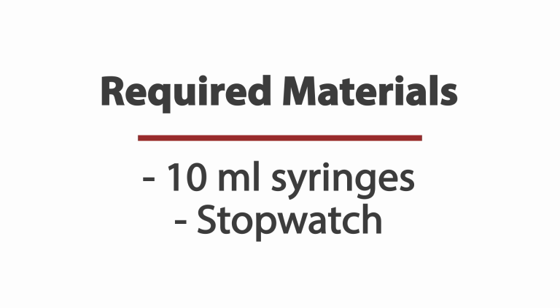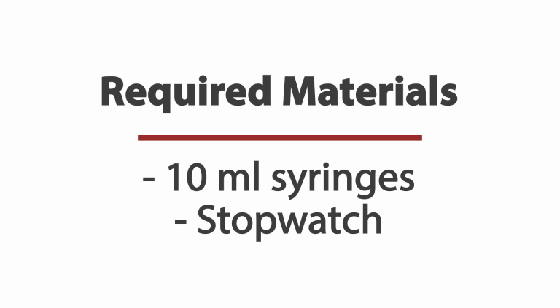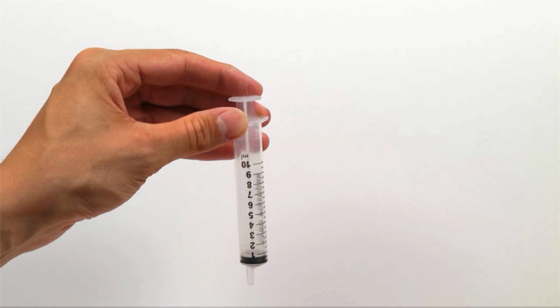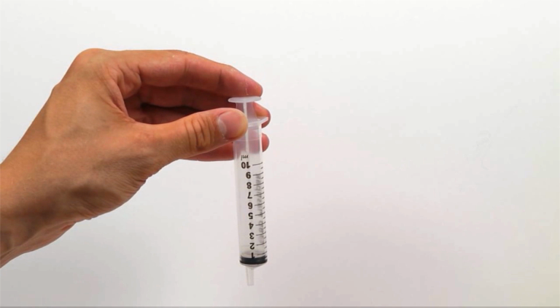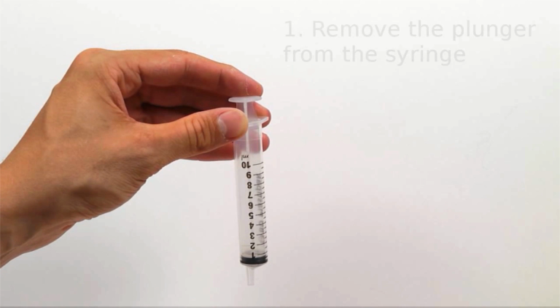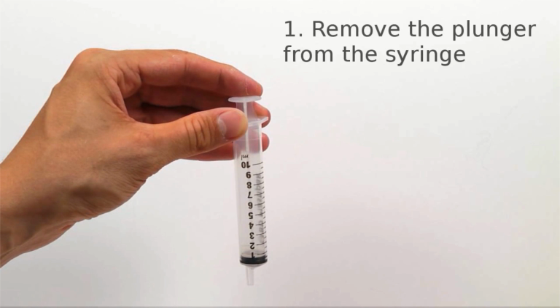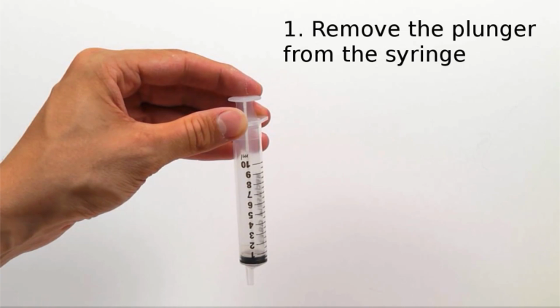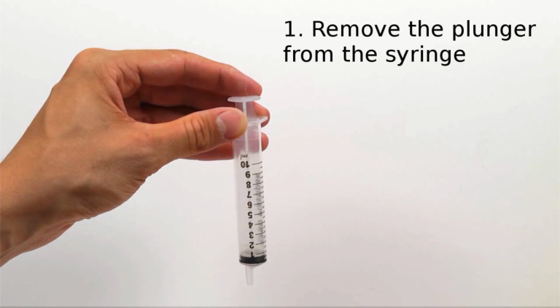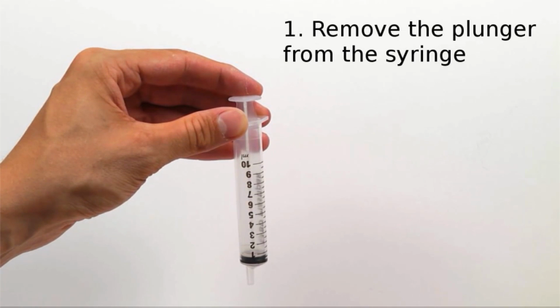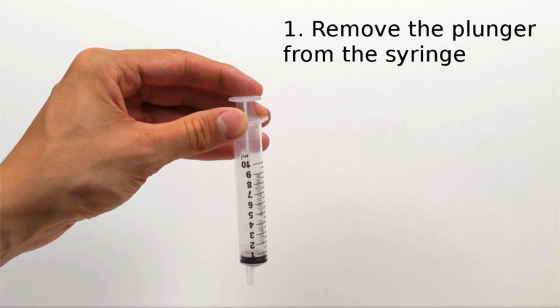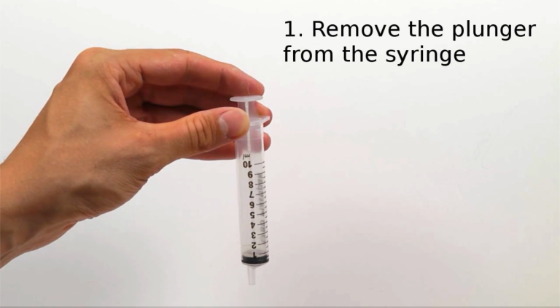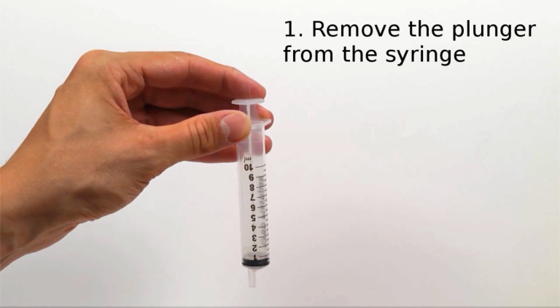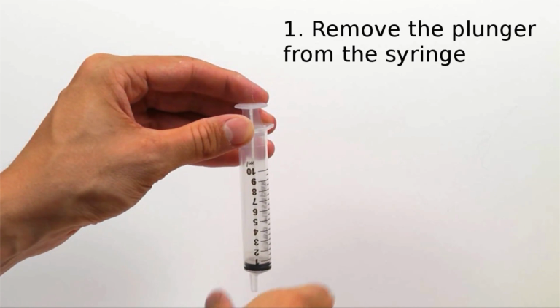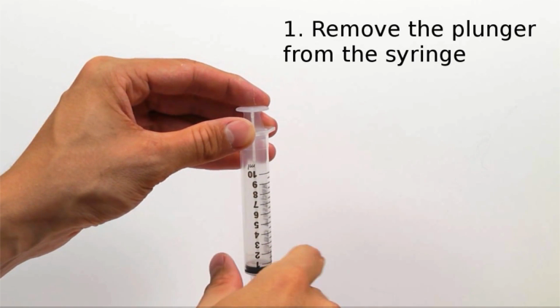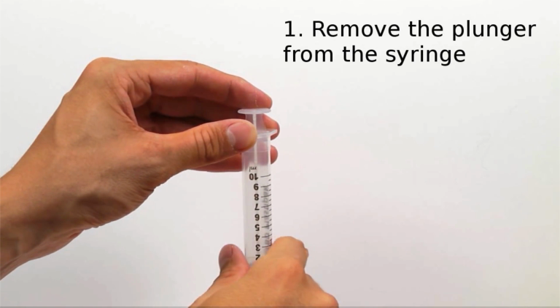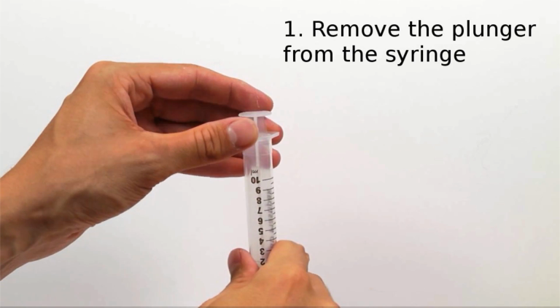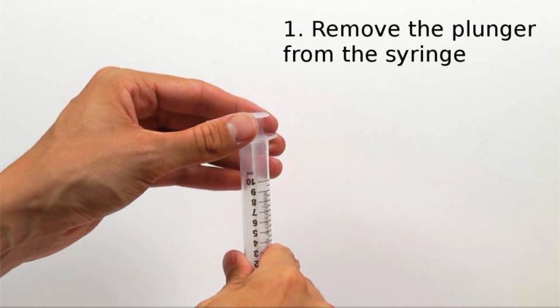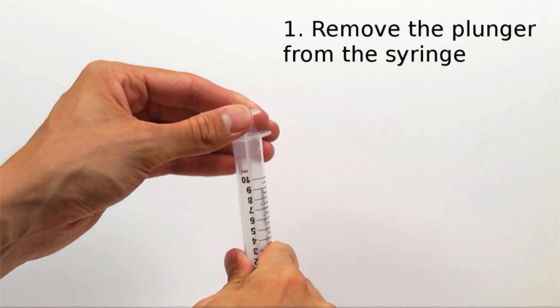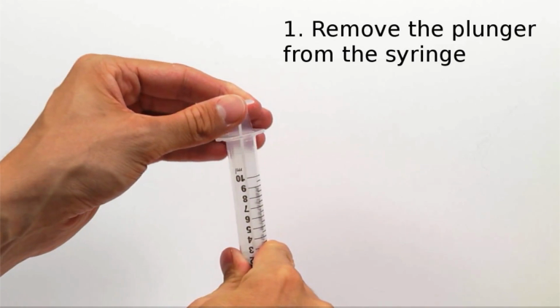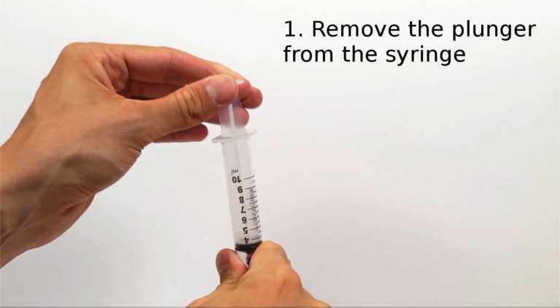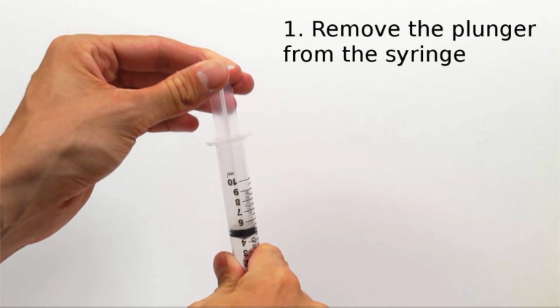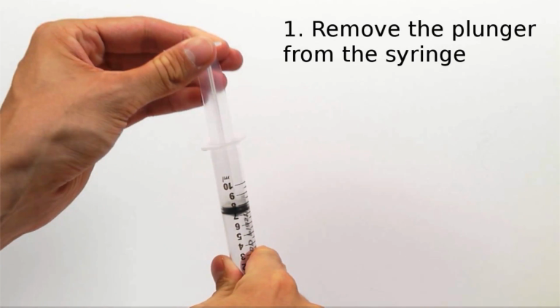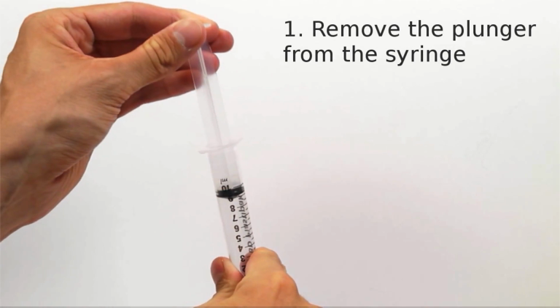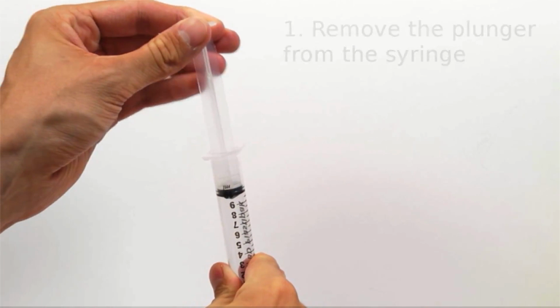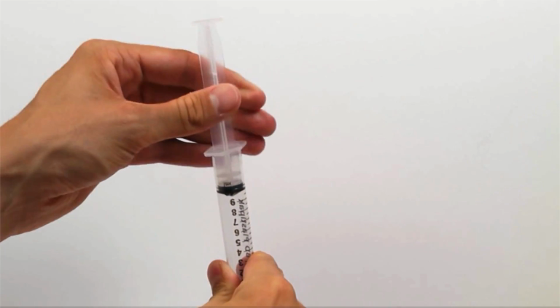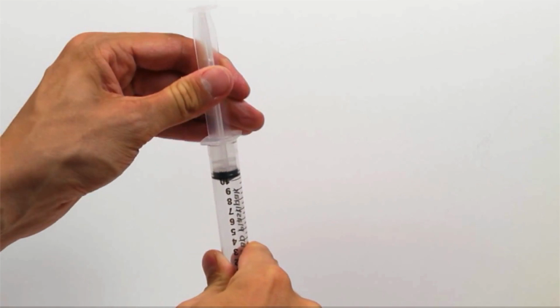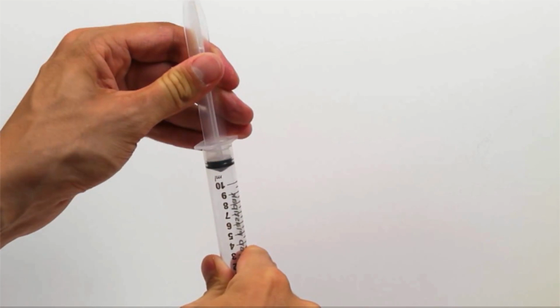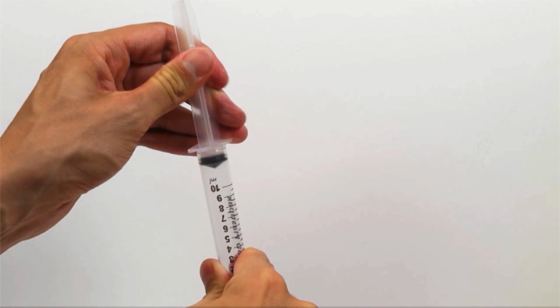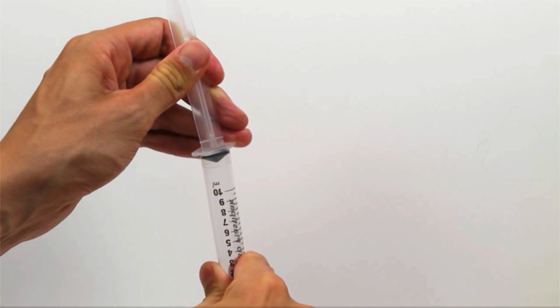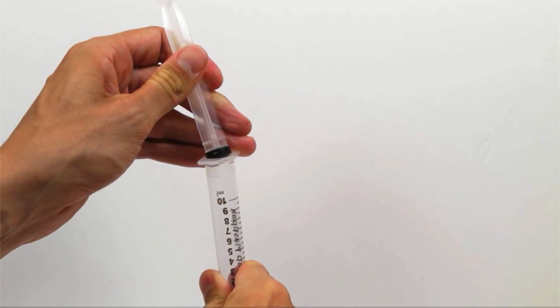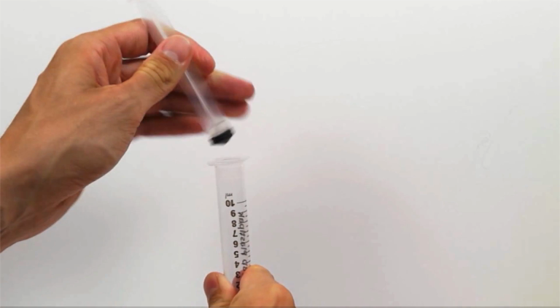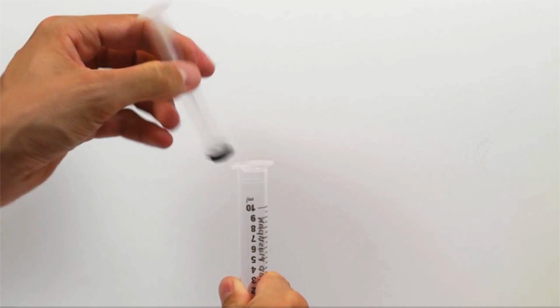Get a stopwatch and some 10mm slip tip syringes. Remove the plunger from one syringe and discard.